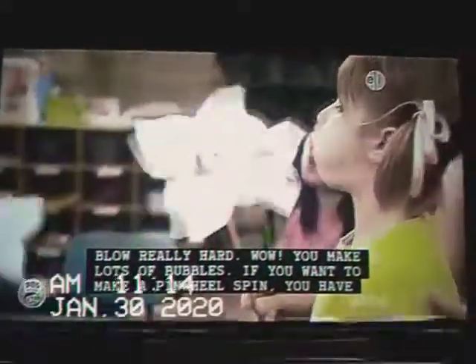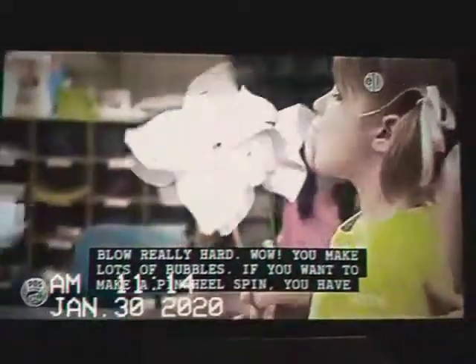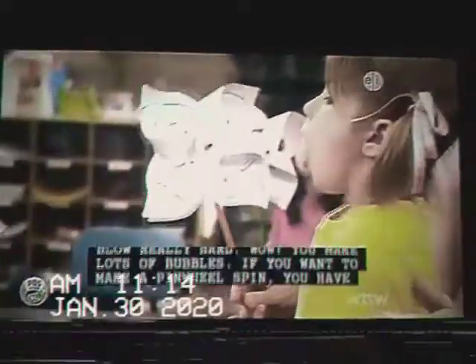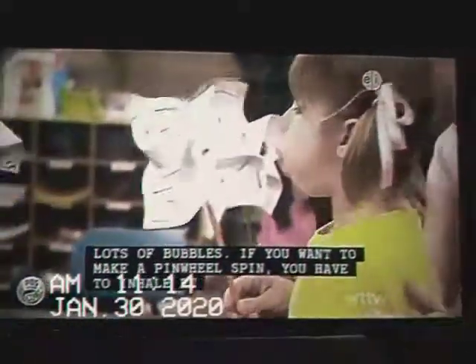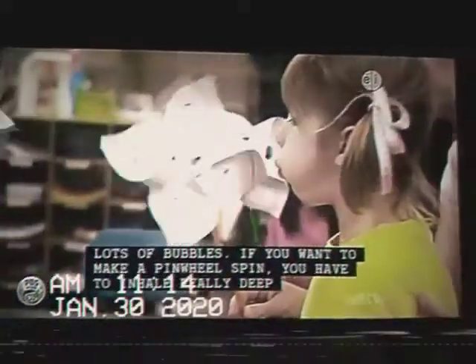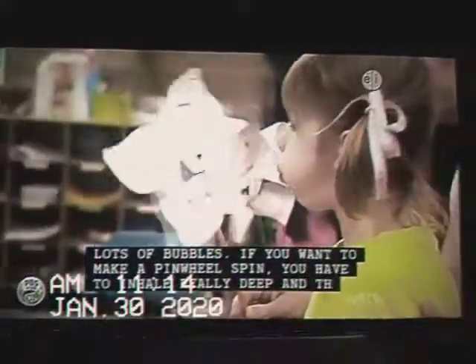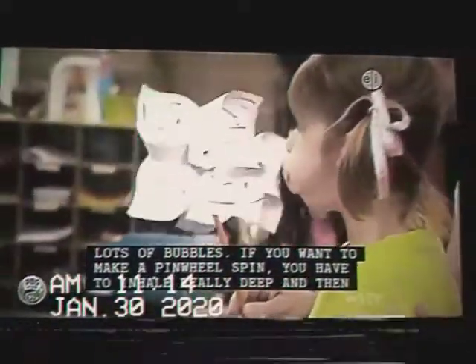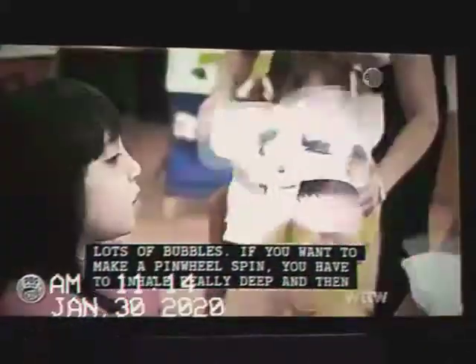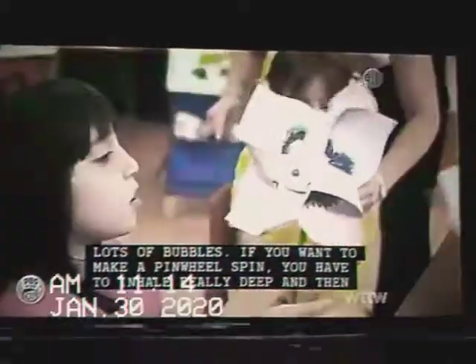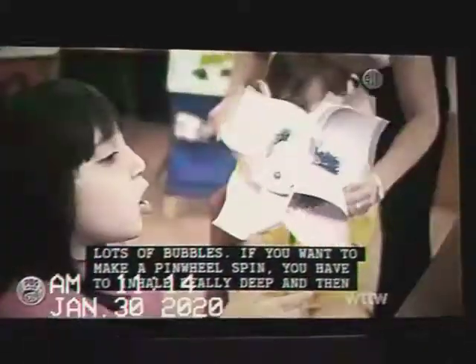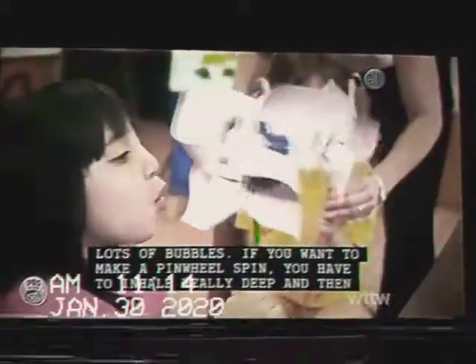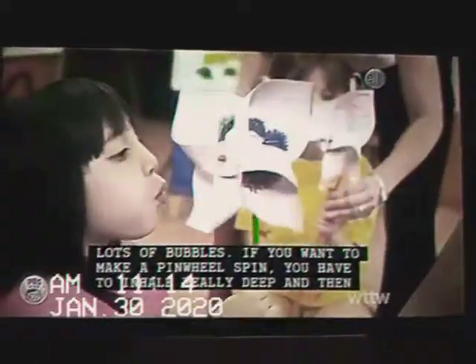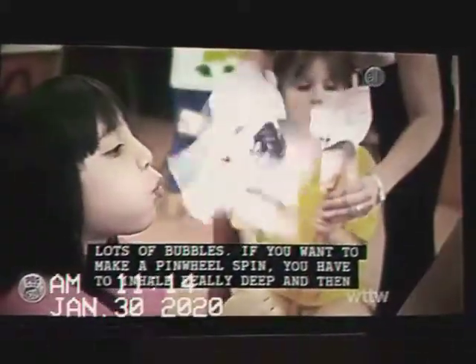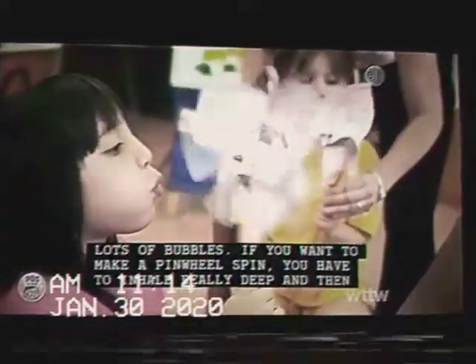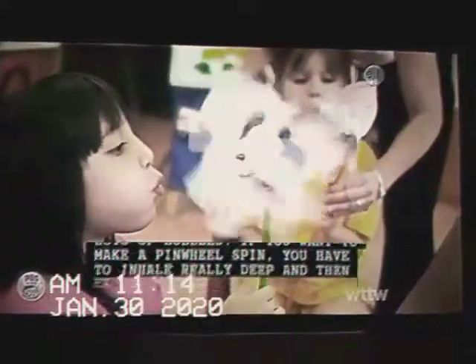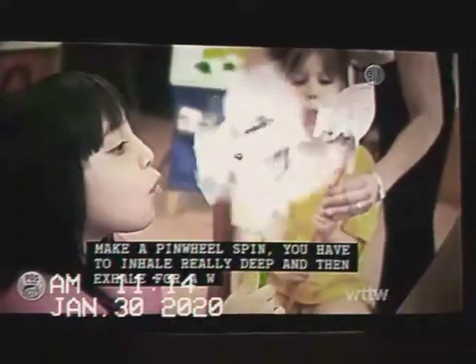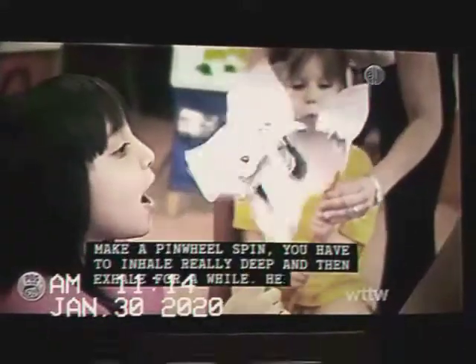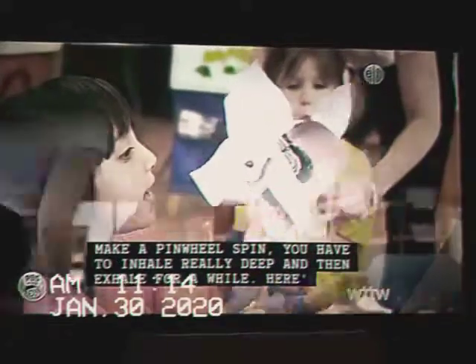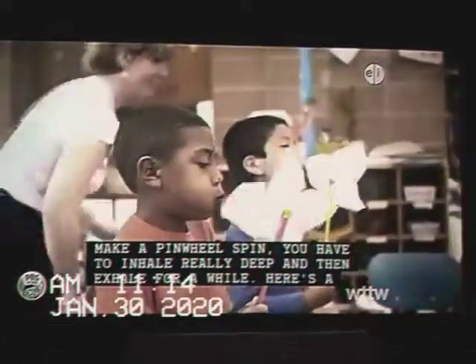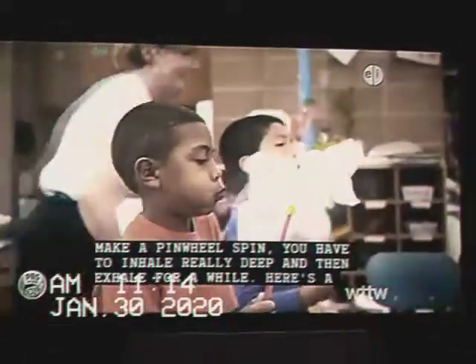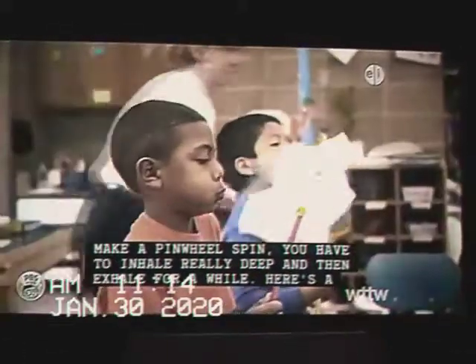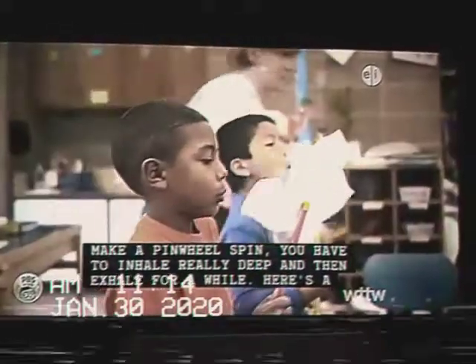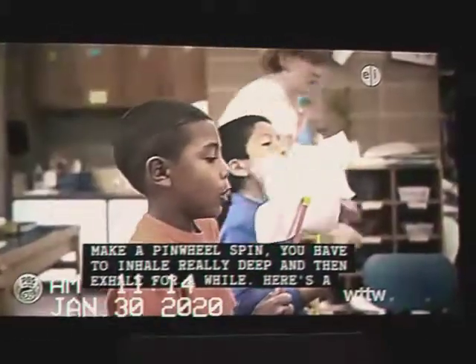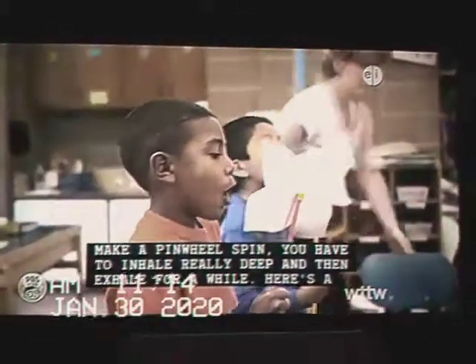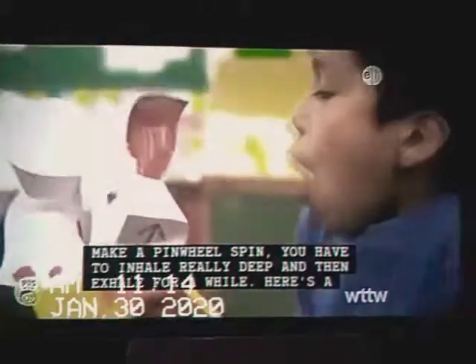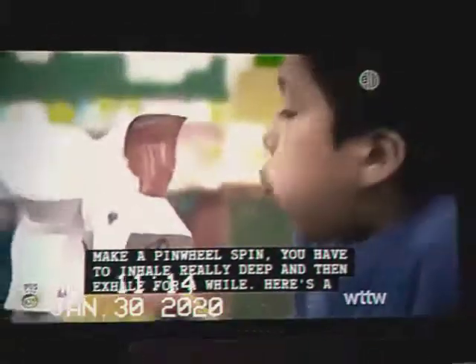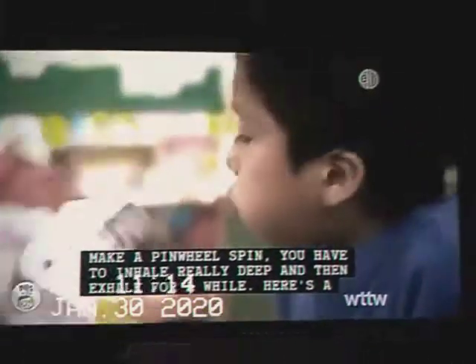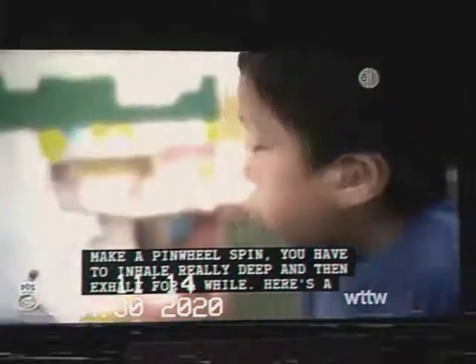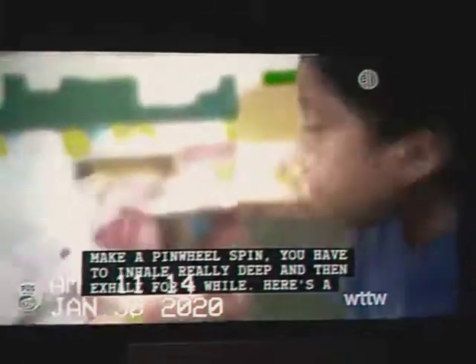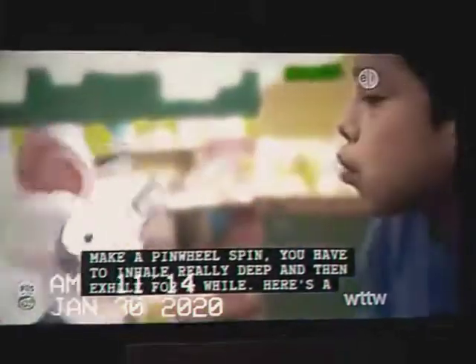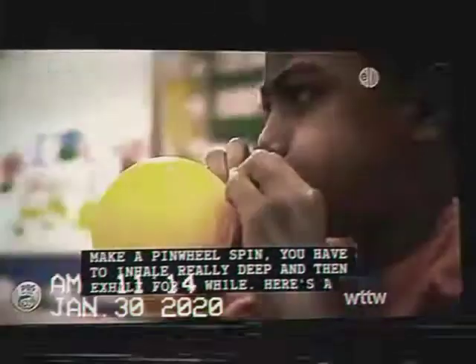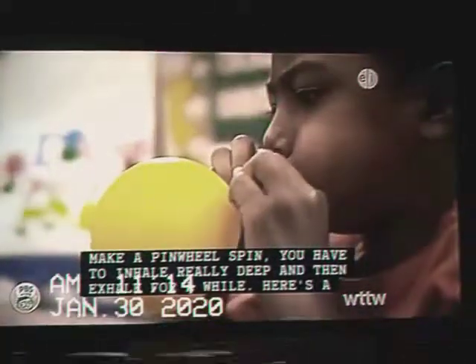If you want to make a pinwheel, you have to inhale really deep, and then exhale for a while.